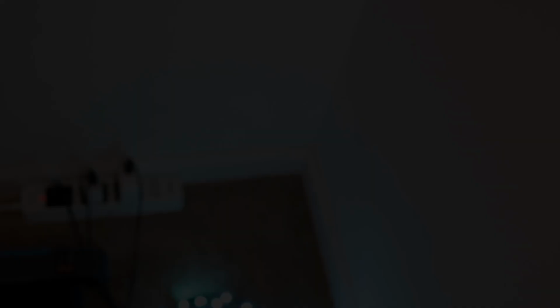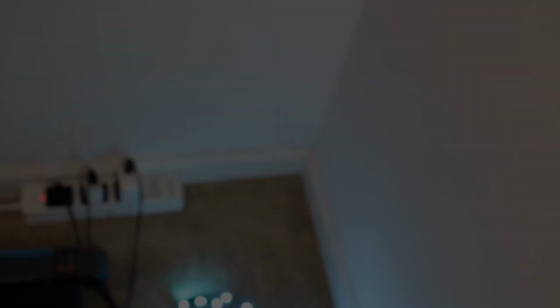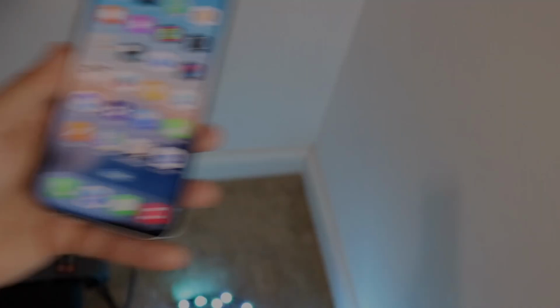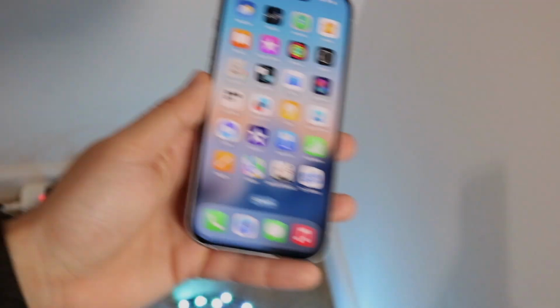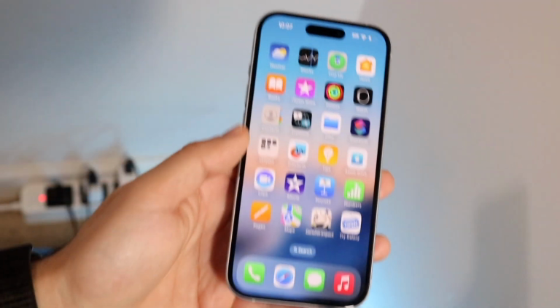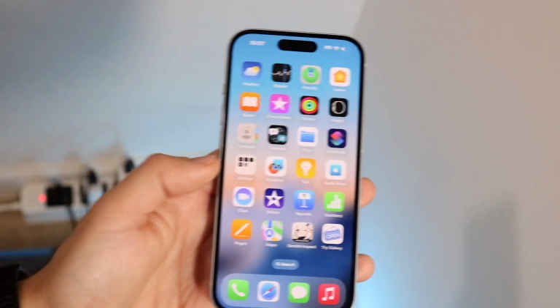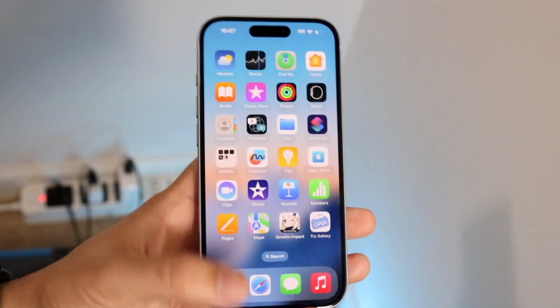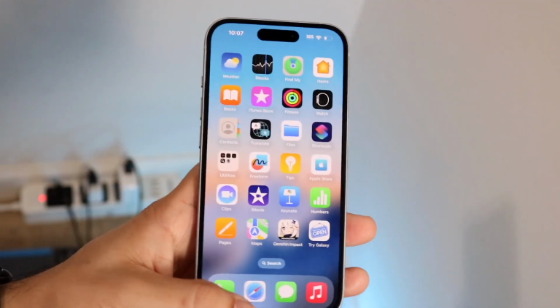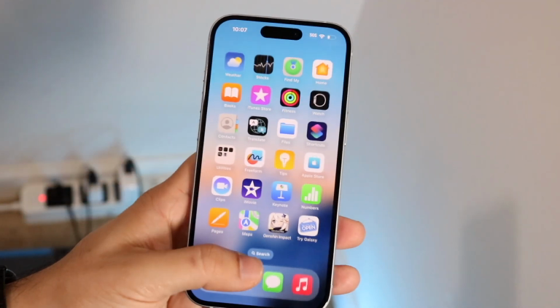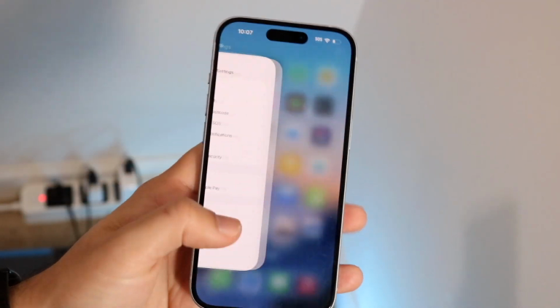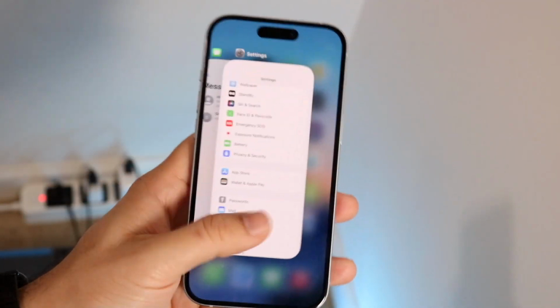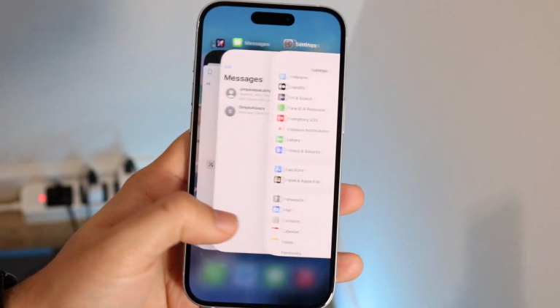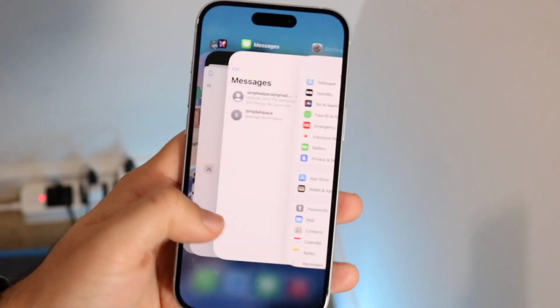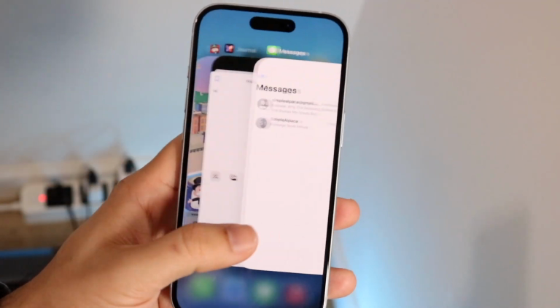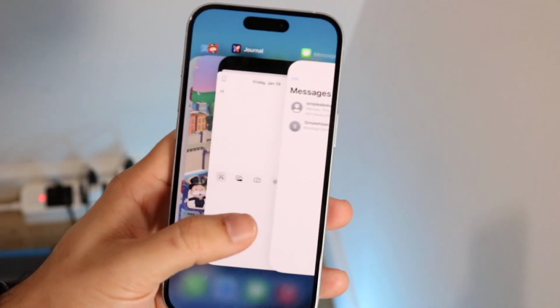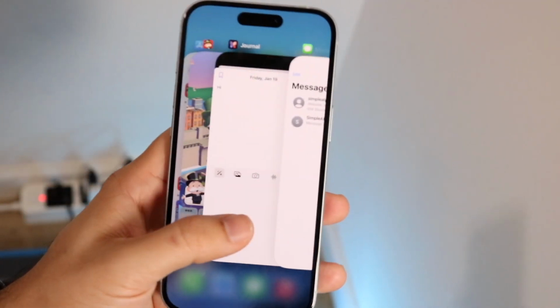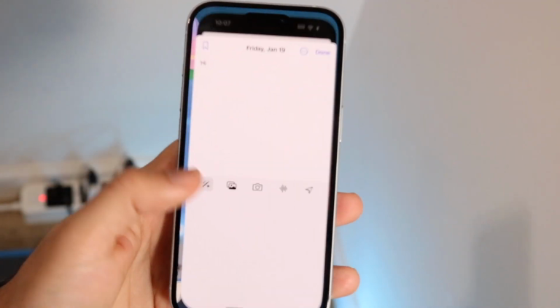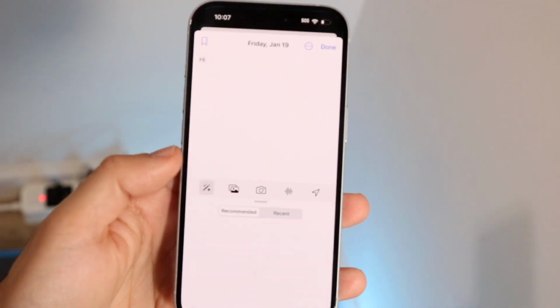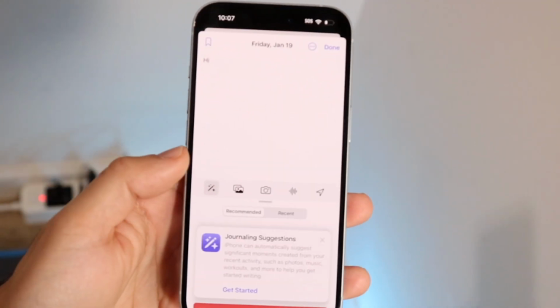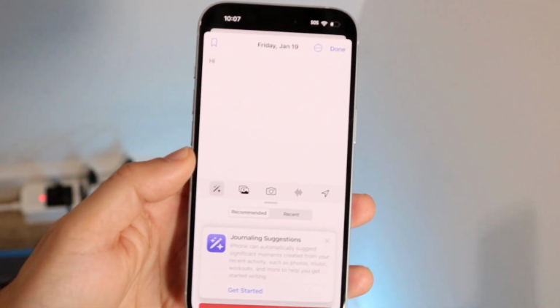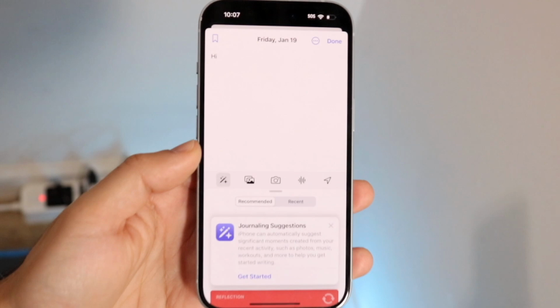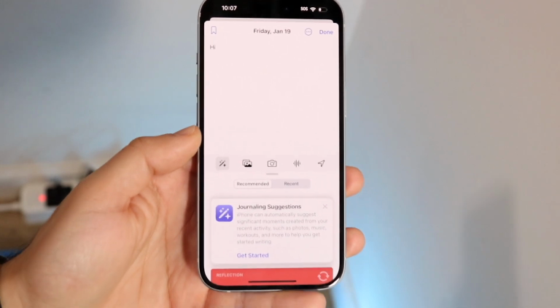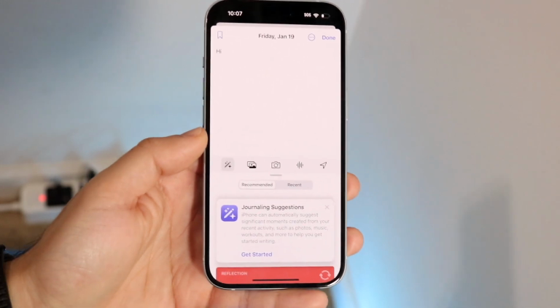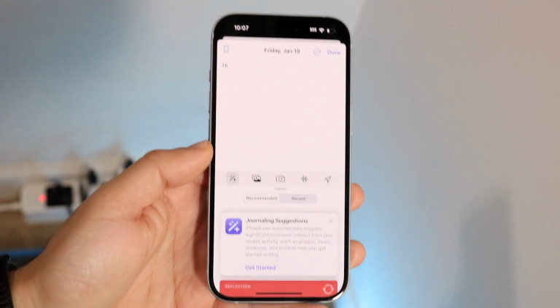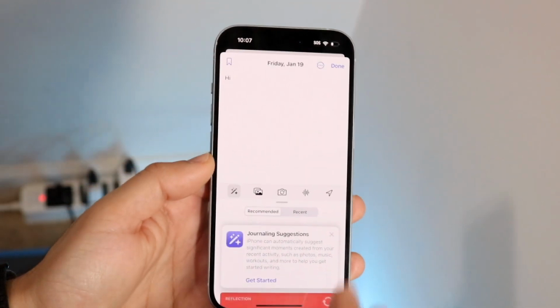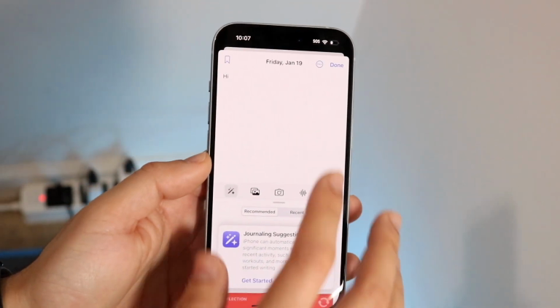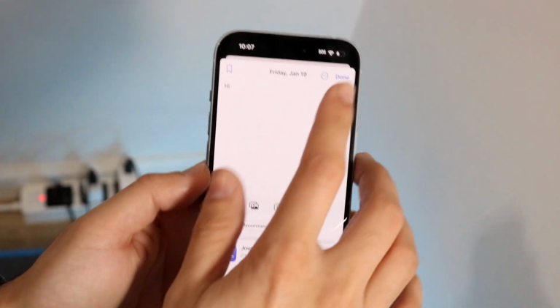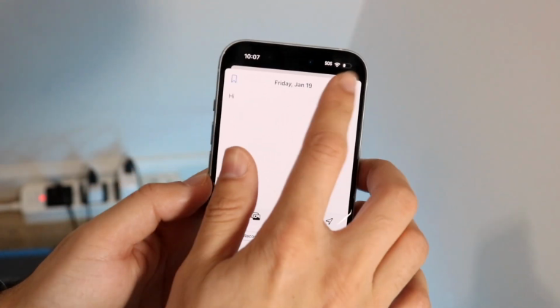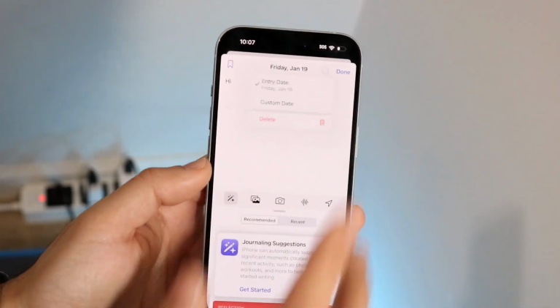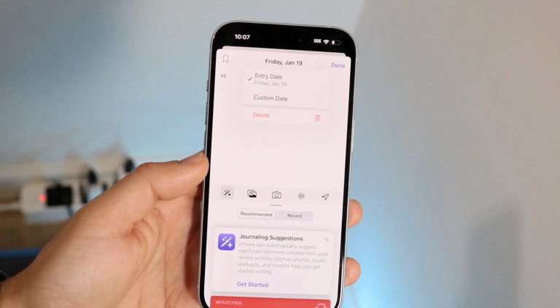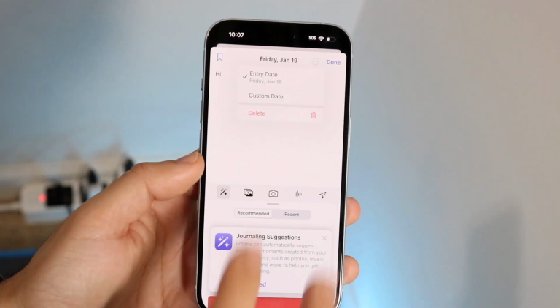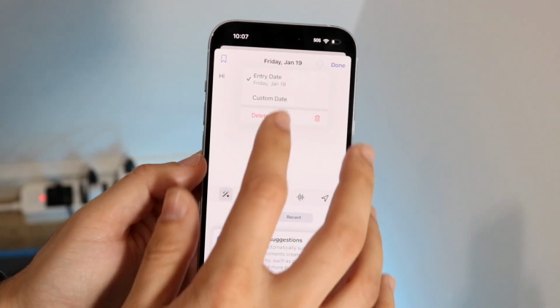So you might be trying to figure out how you can lock your journals on your iPhone. Luckily for you, this is a pretty basic process, but this new journal application is very cool.